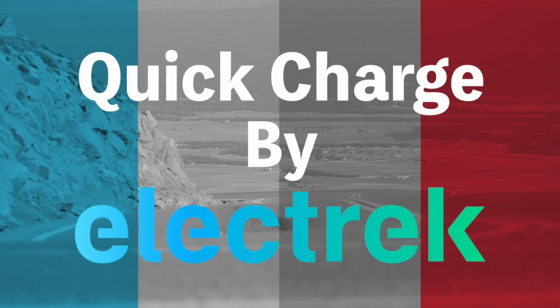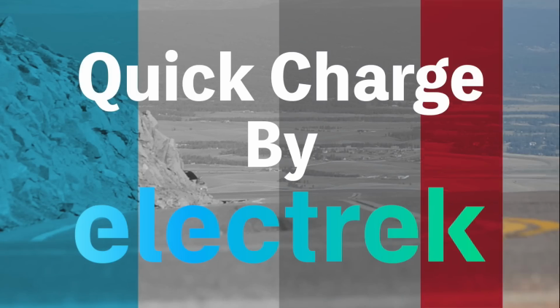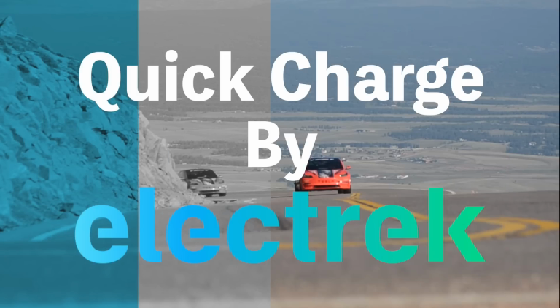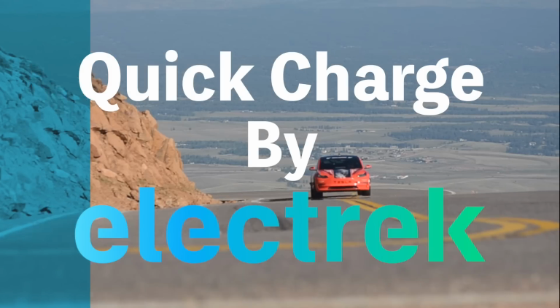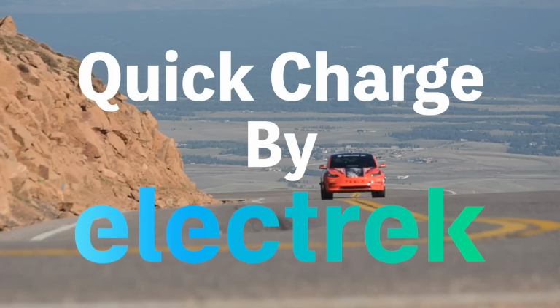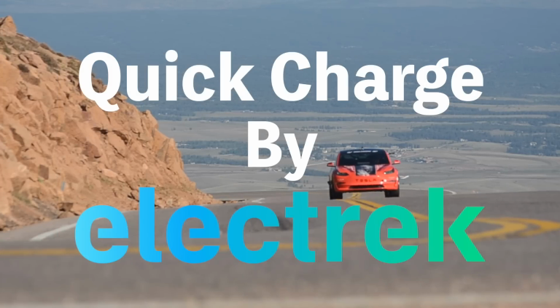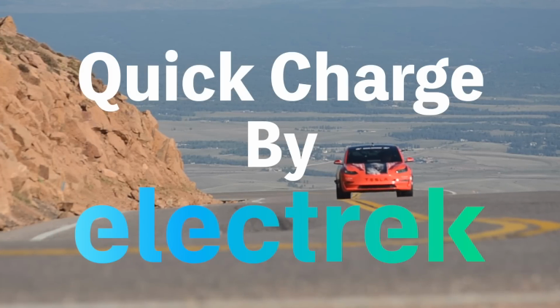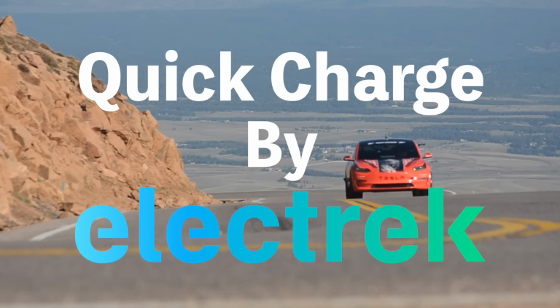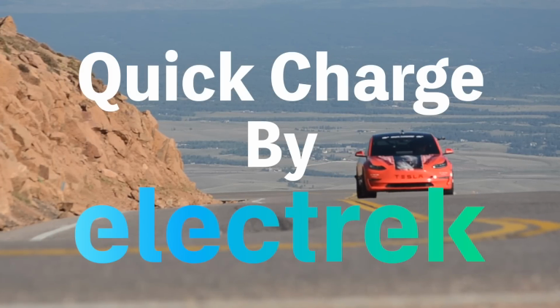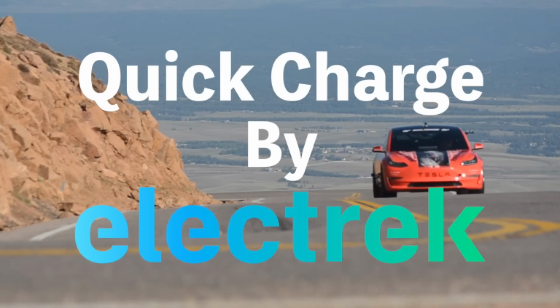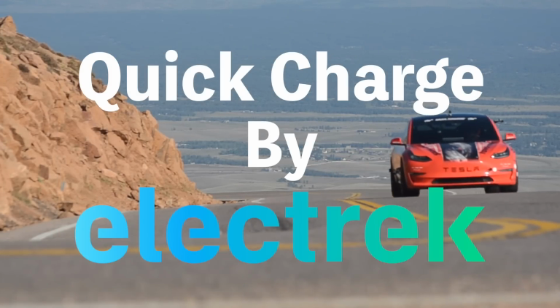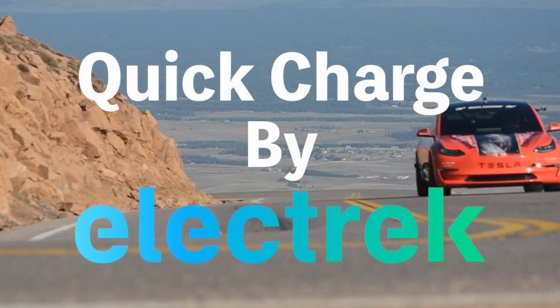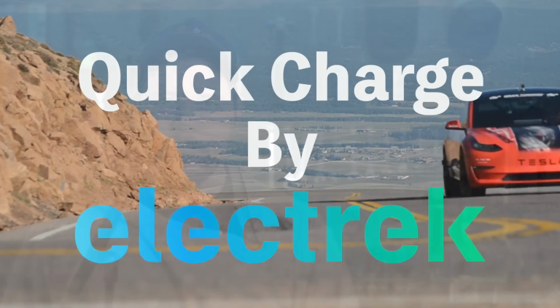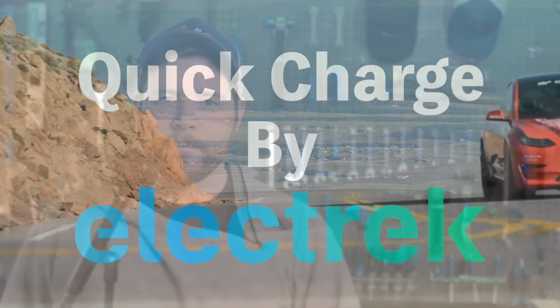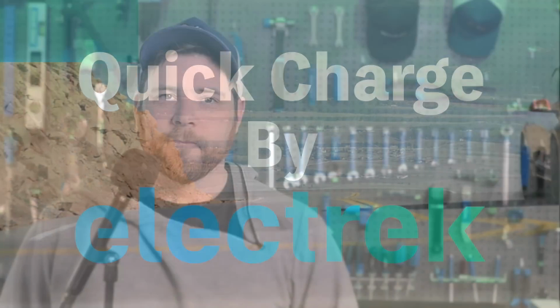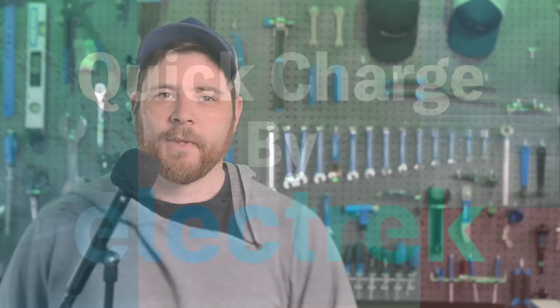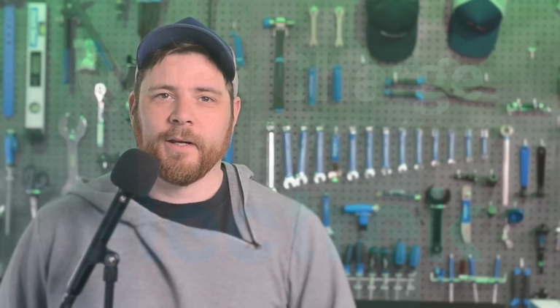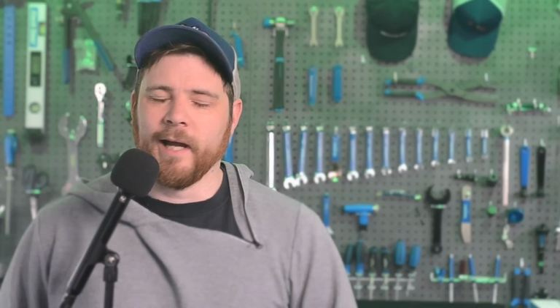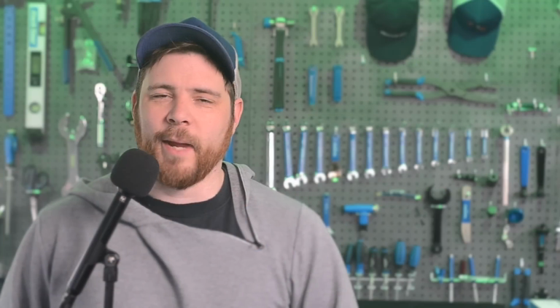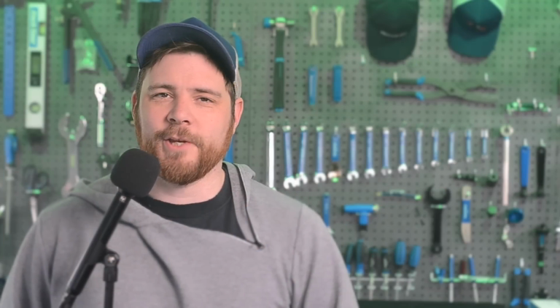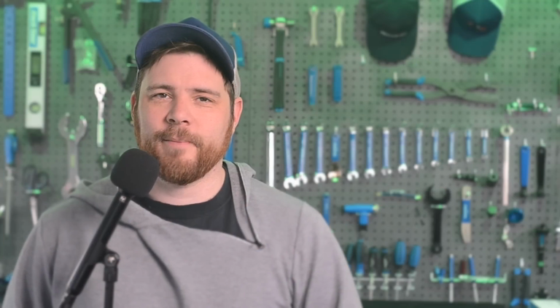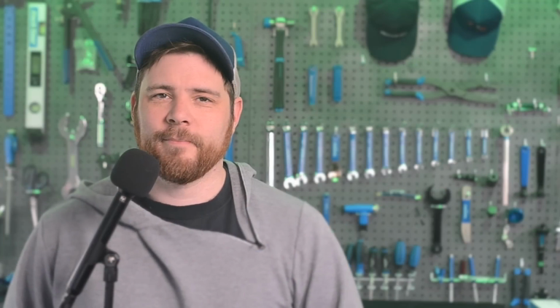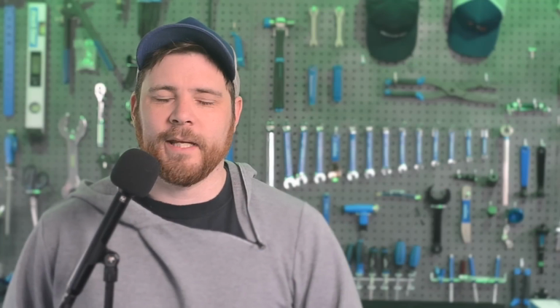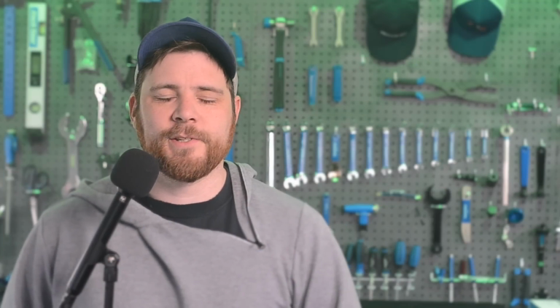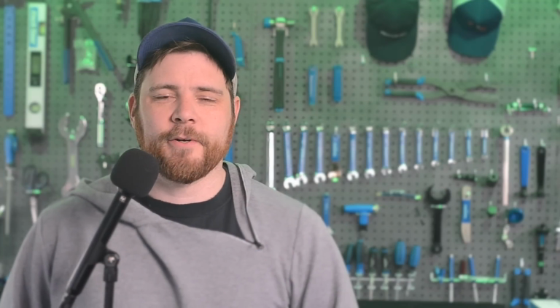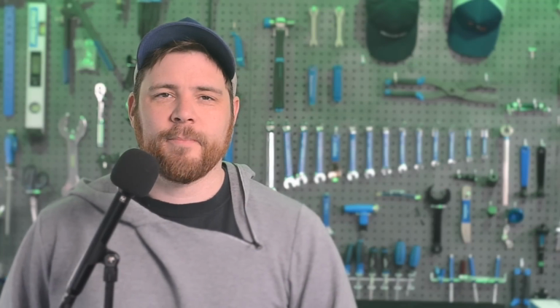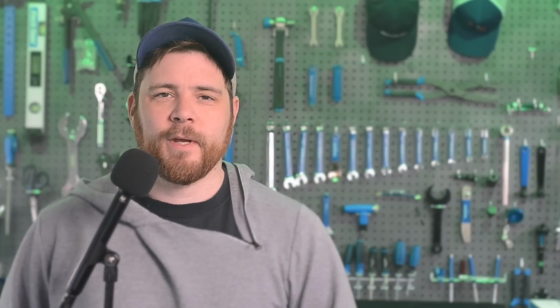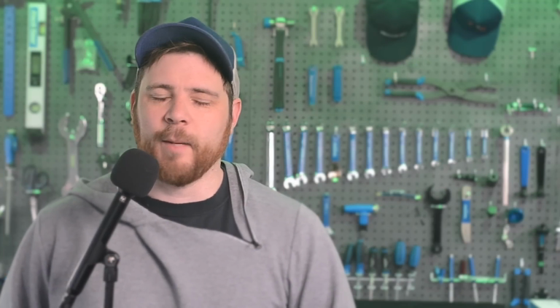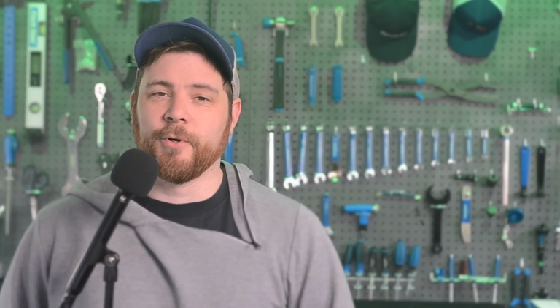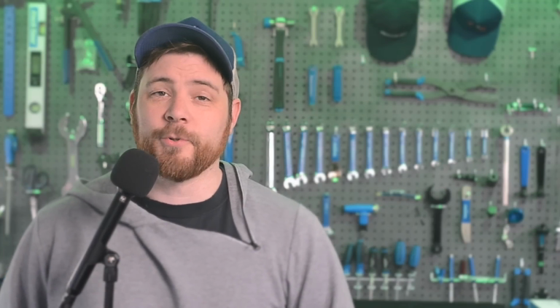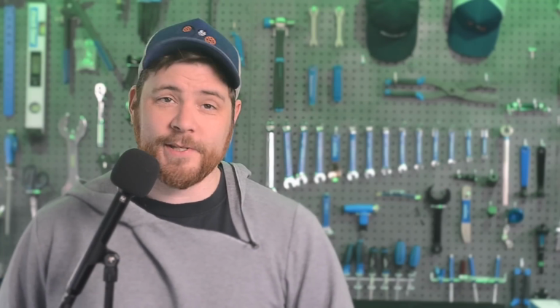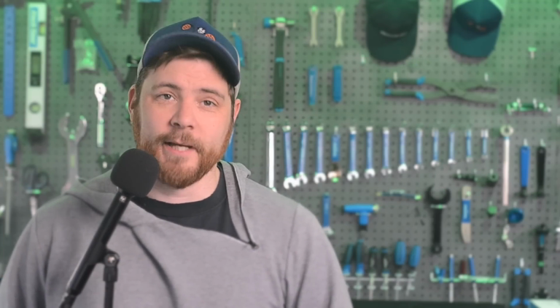Hello and welcome to Quick Charge by Electrek. I'm Mikey G, and it's Saturday, April 22nd.